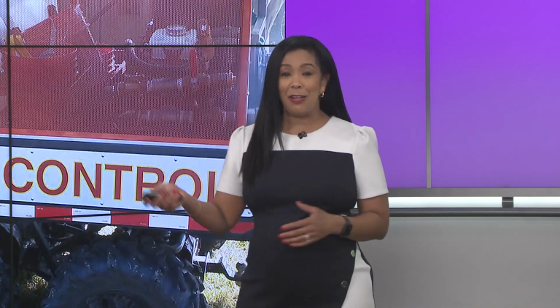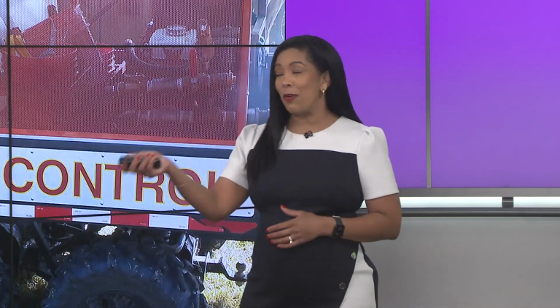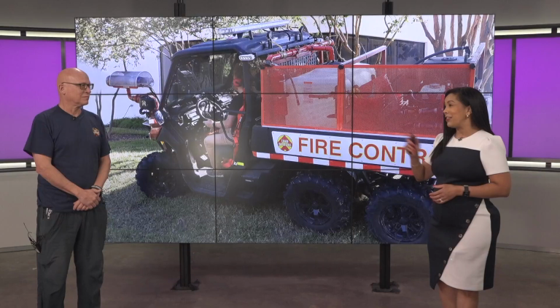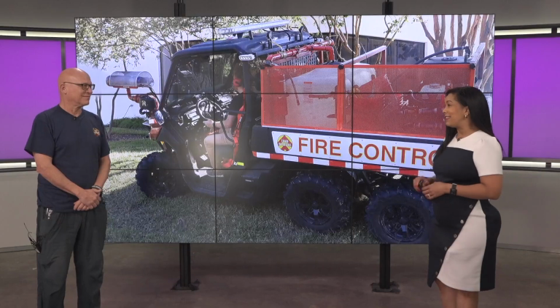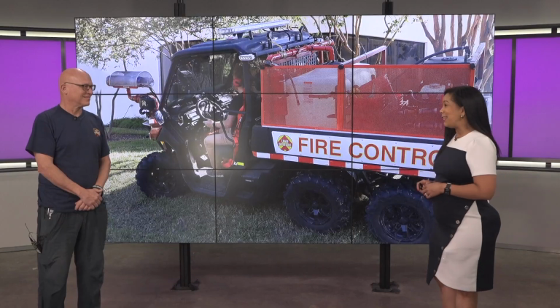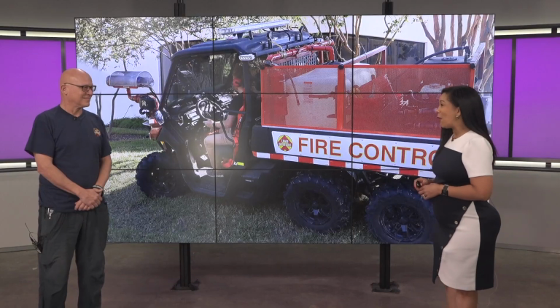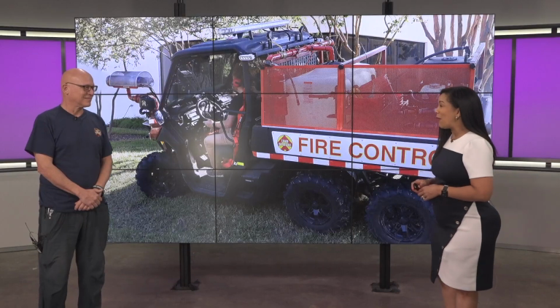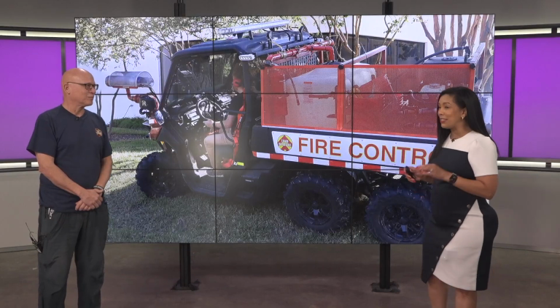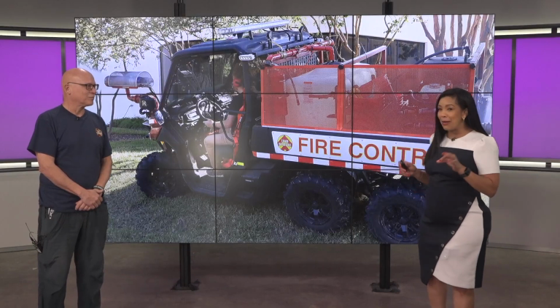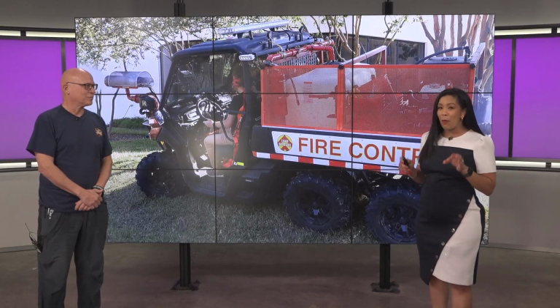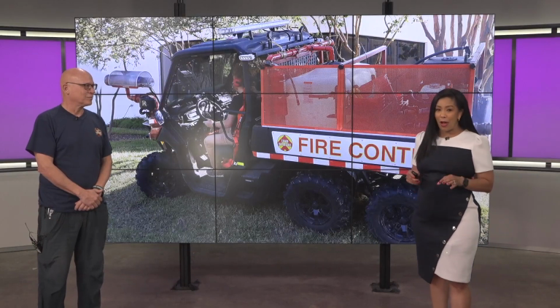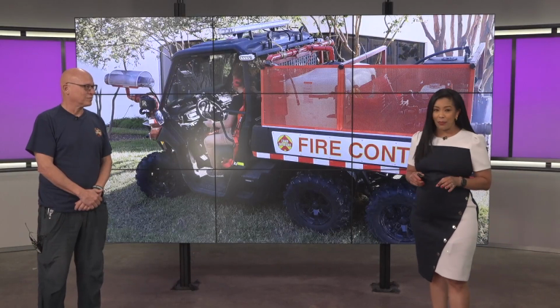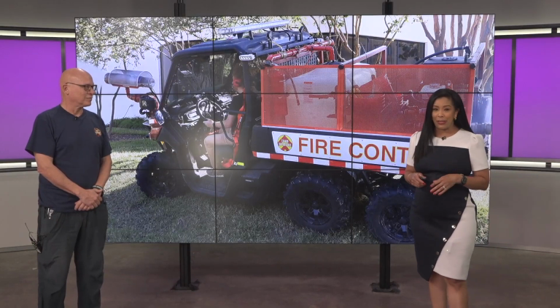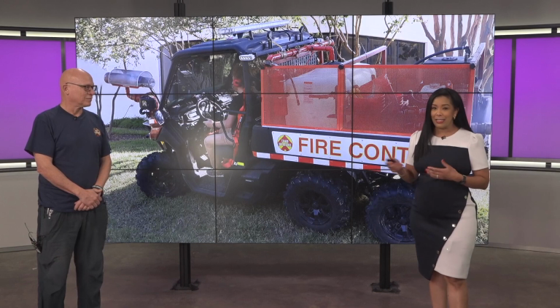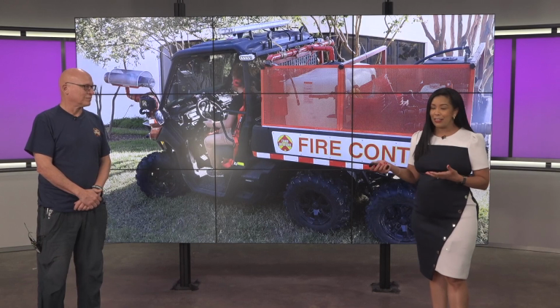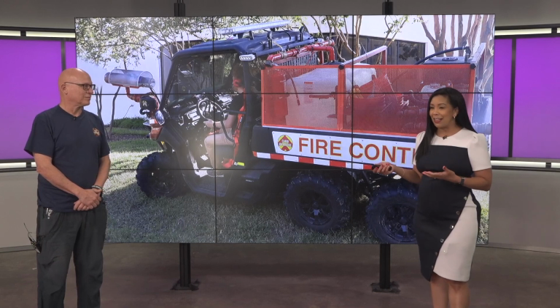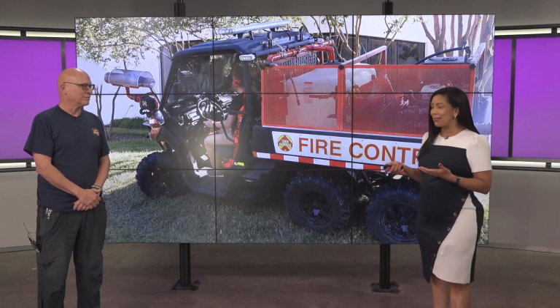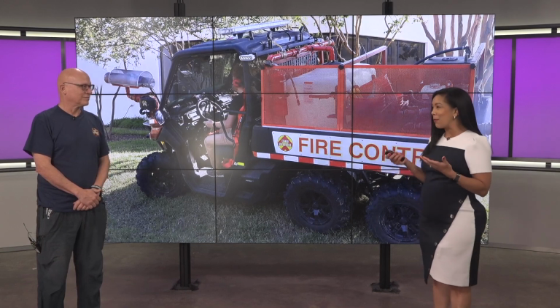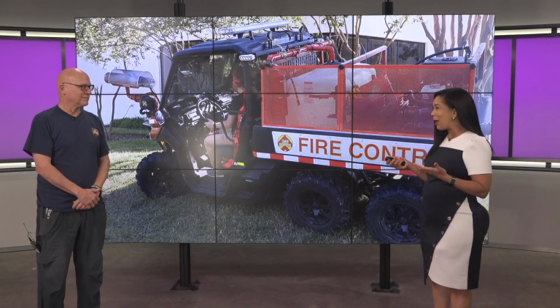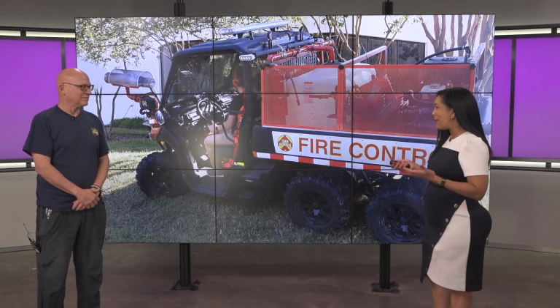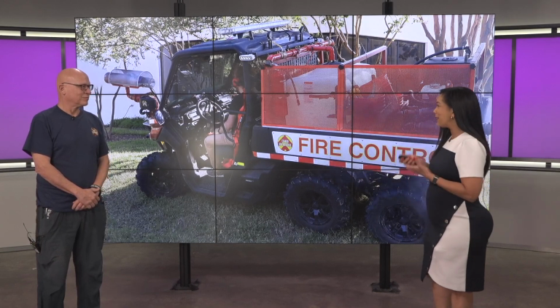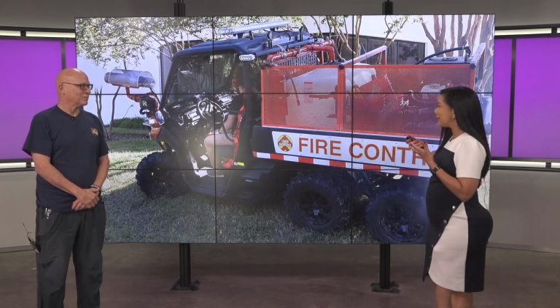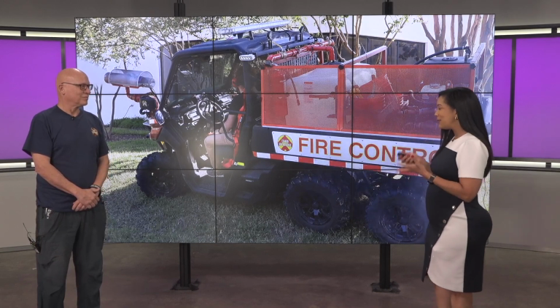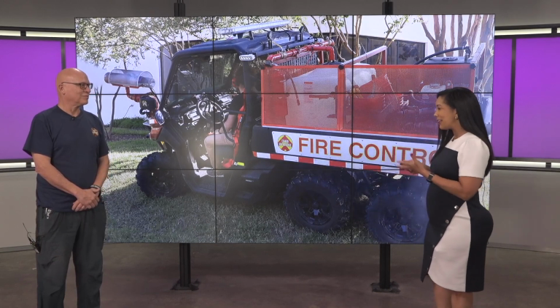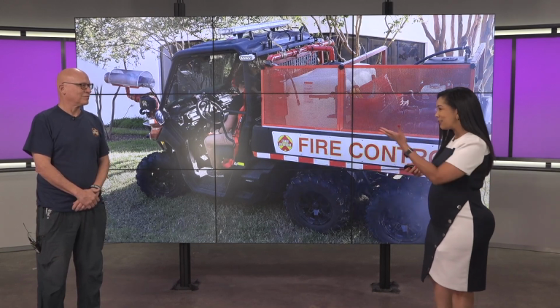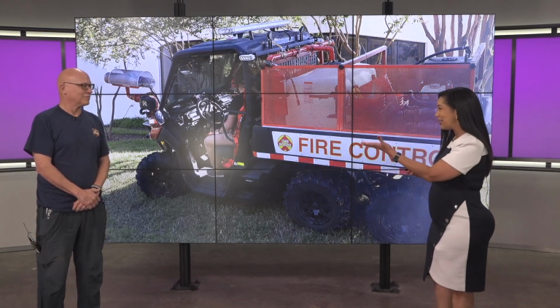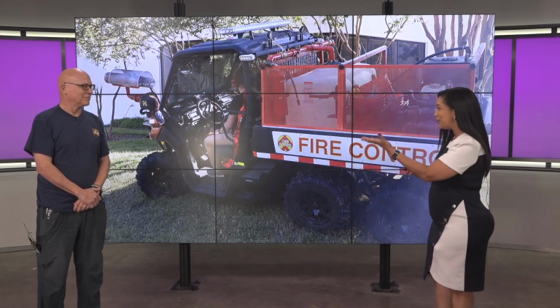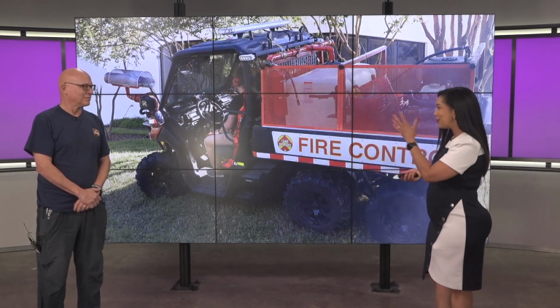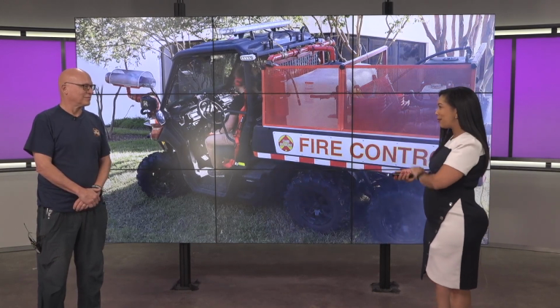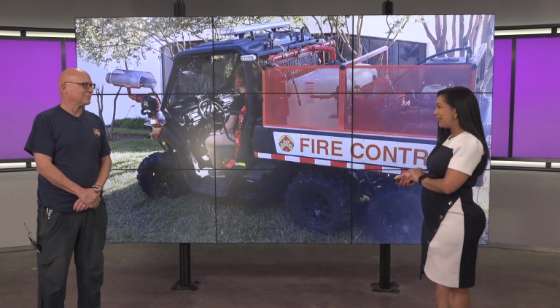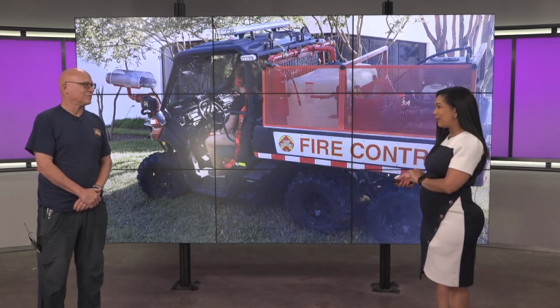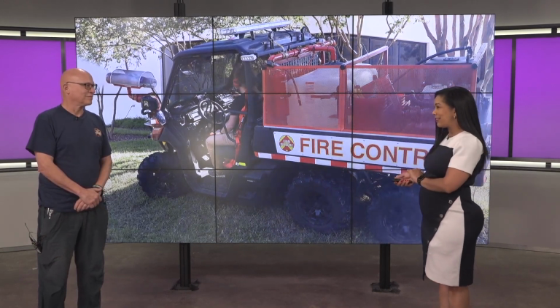Steve Wolf is the CEO of Team Wildfire. He's here to tell us more about this new technology. We thank you so much for being here with us.